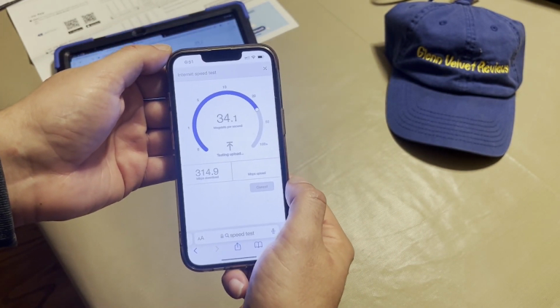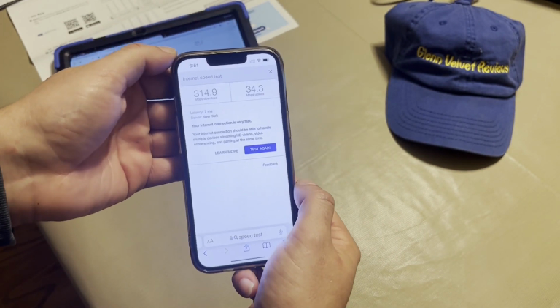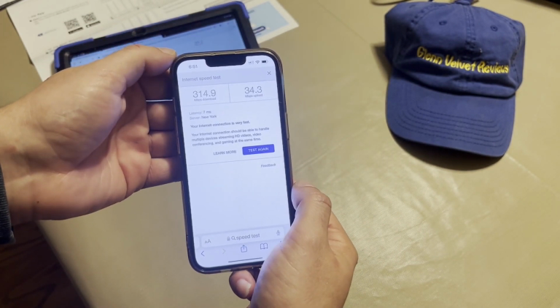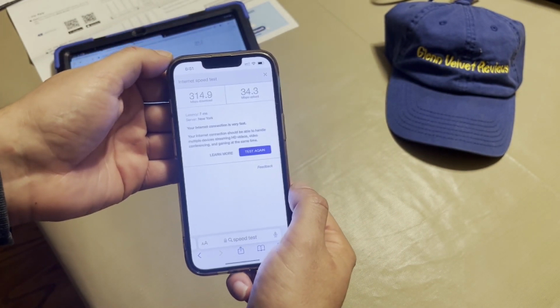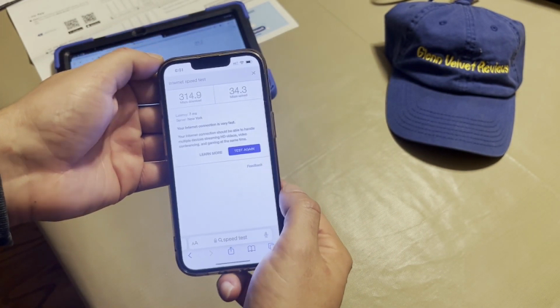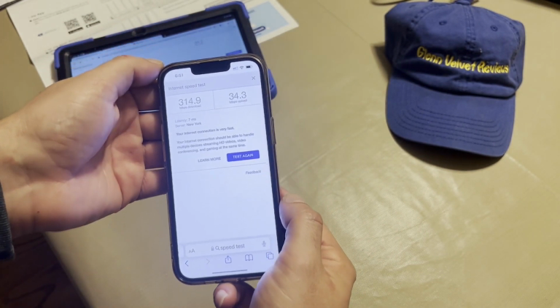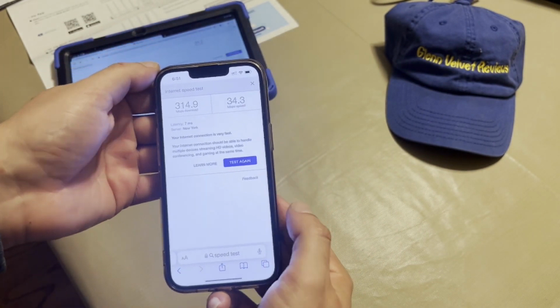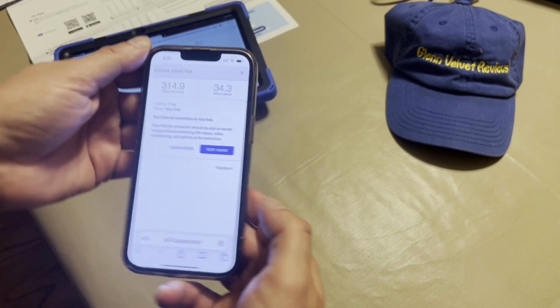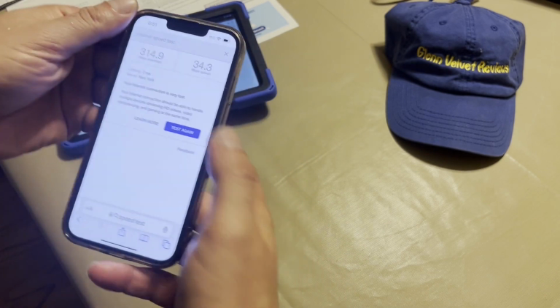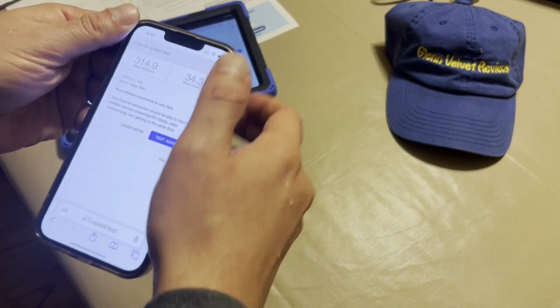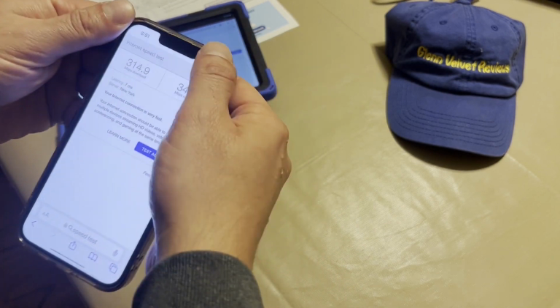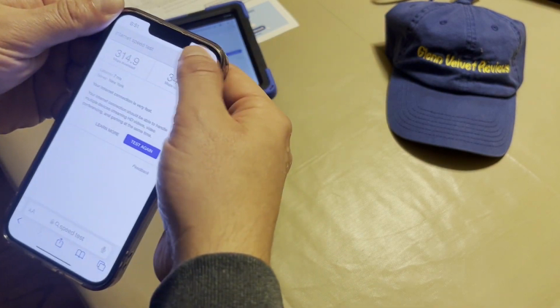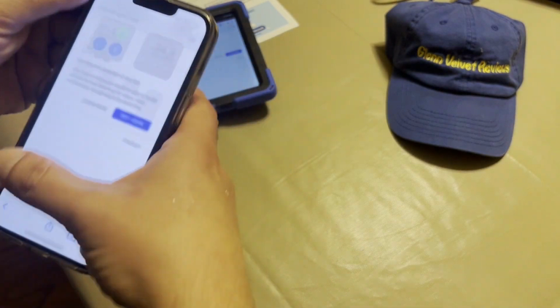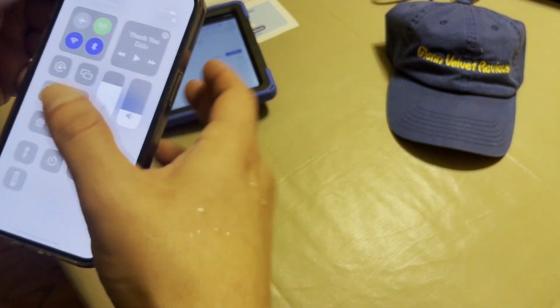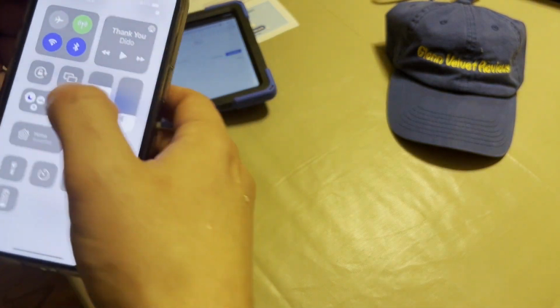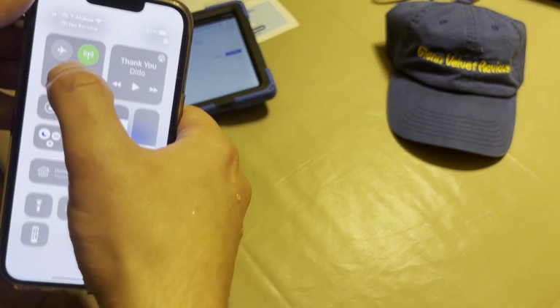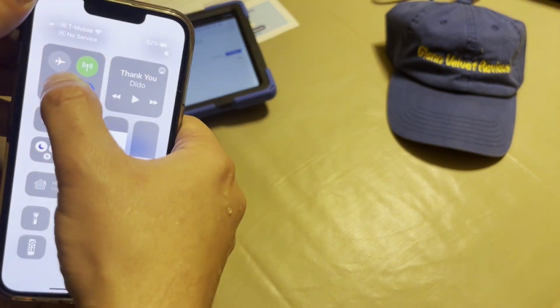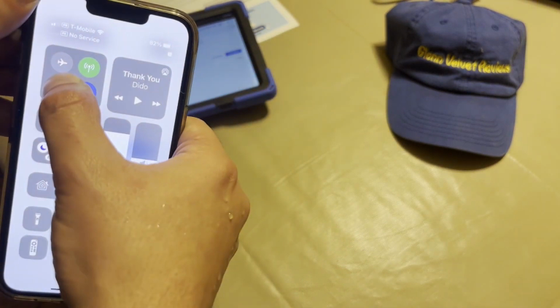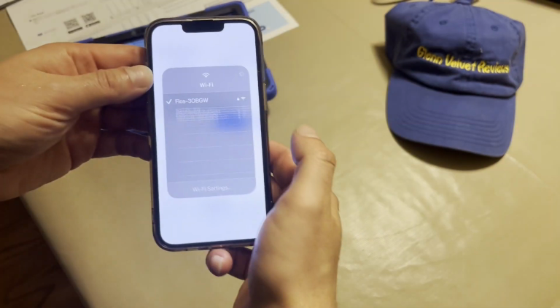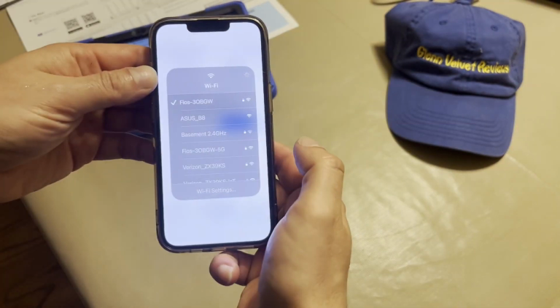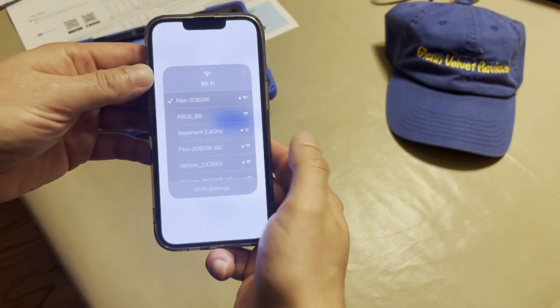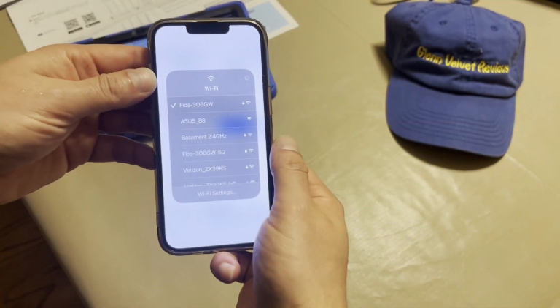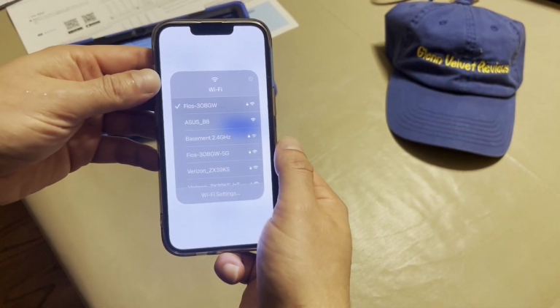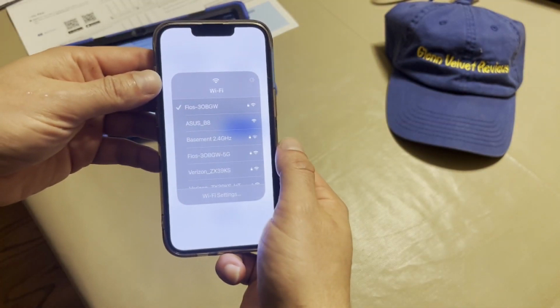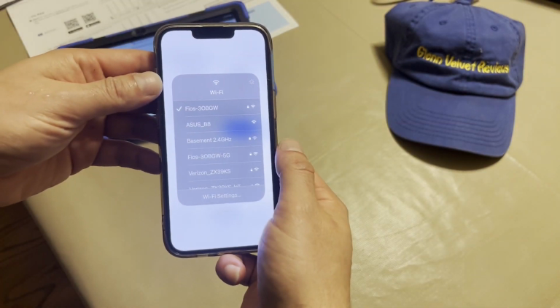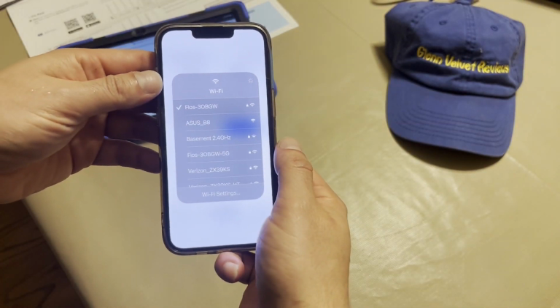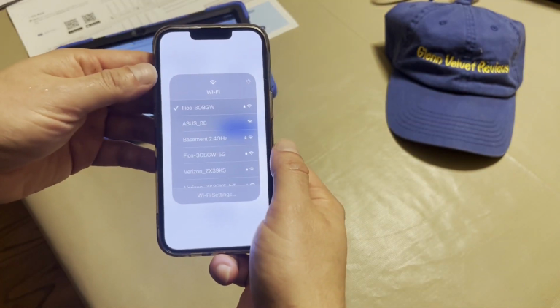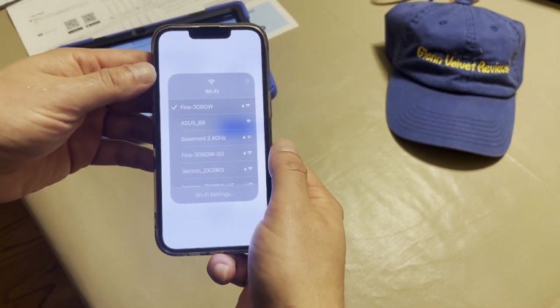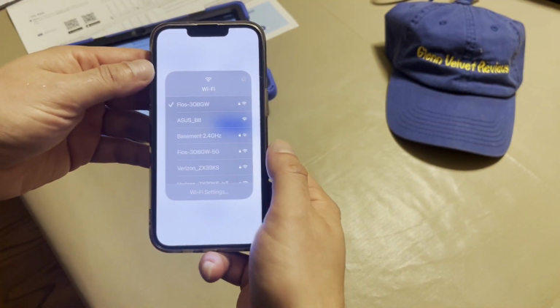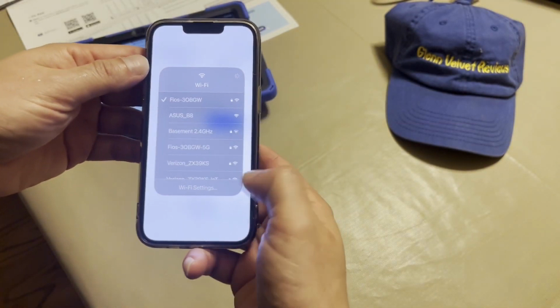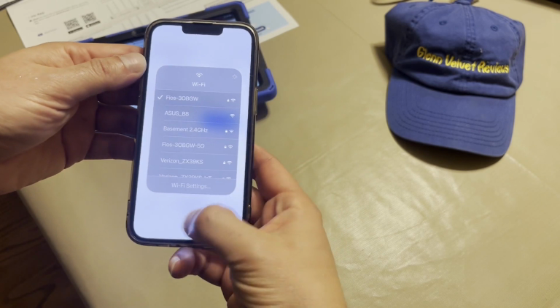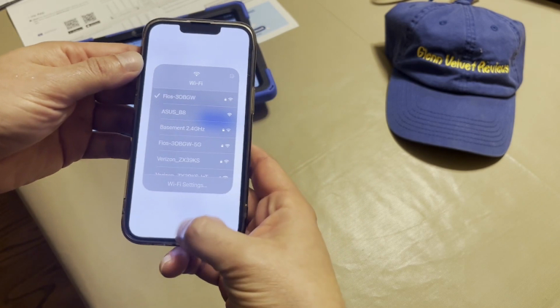All right, so that's pretty much what we got on there. That's the 2.4 — all right, then we're going to test this one out.